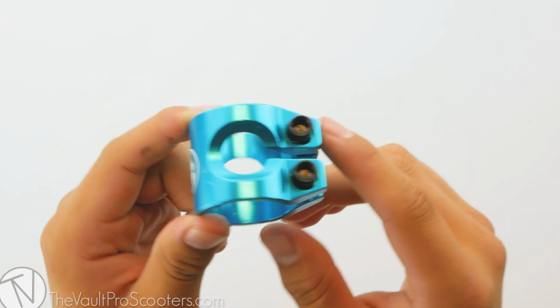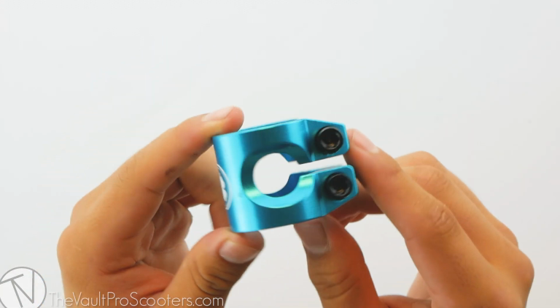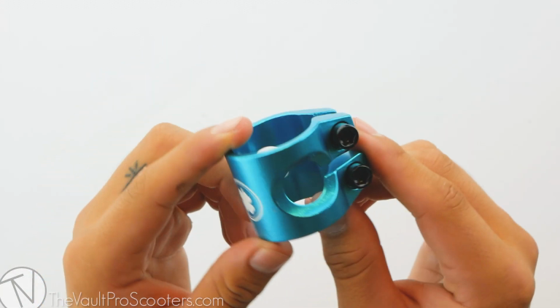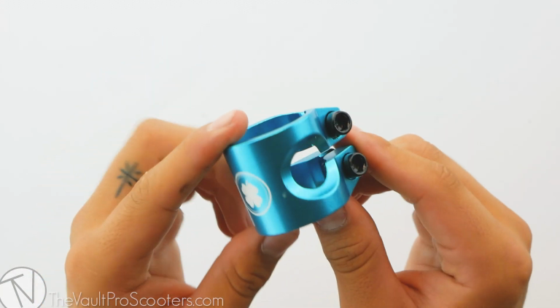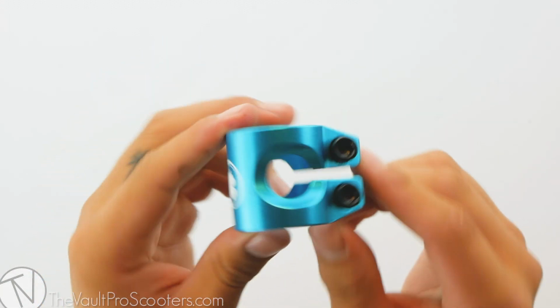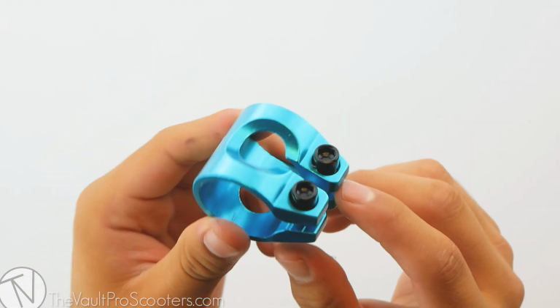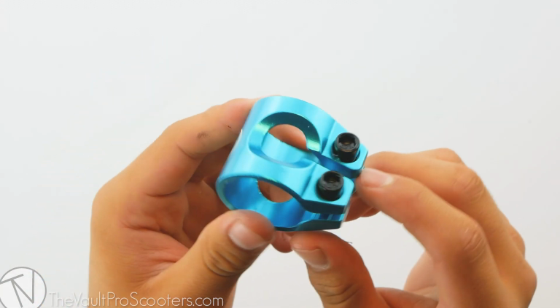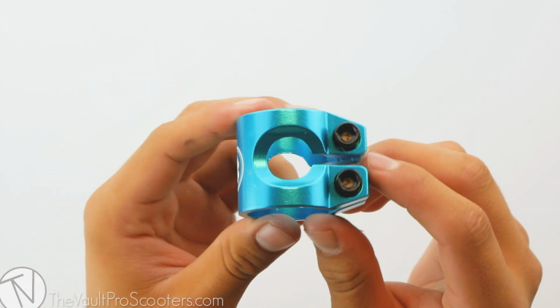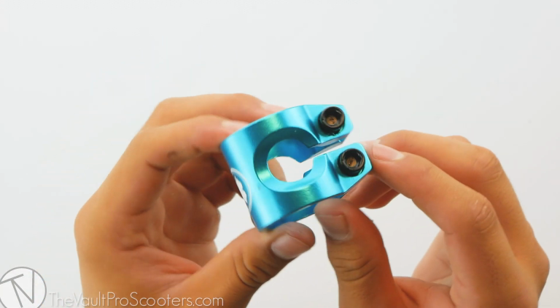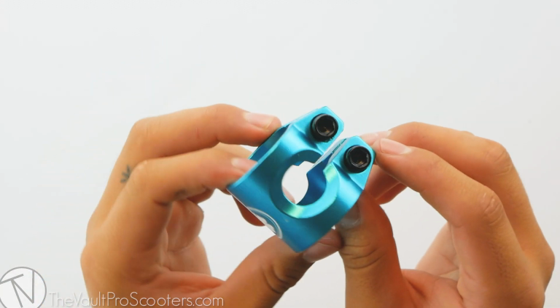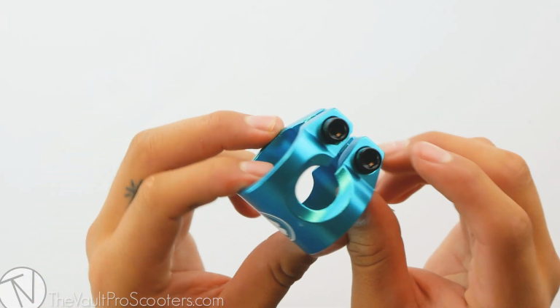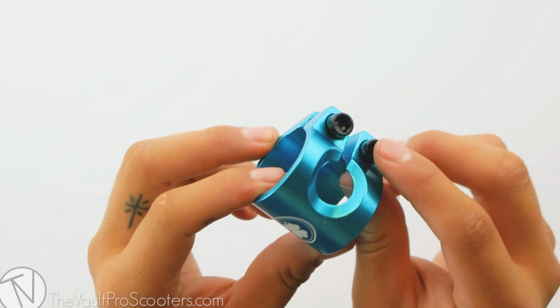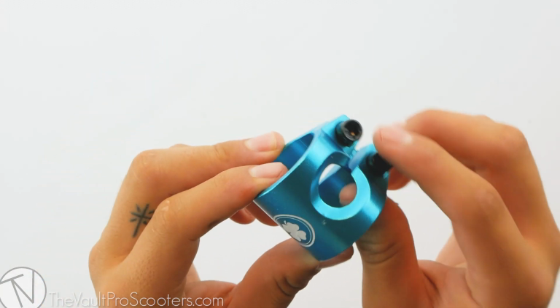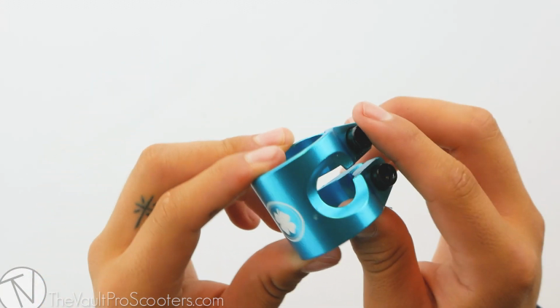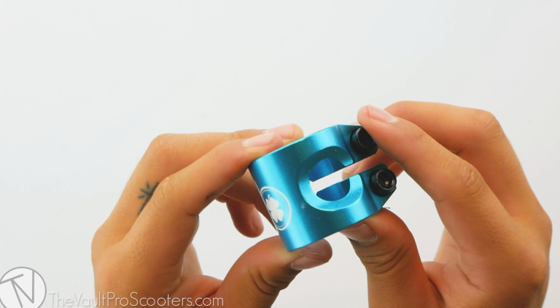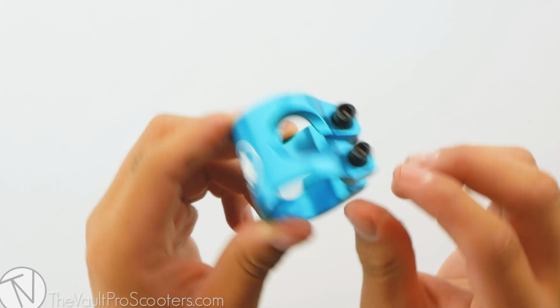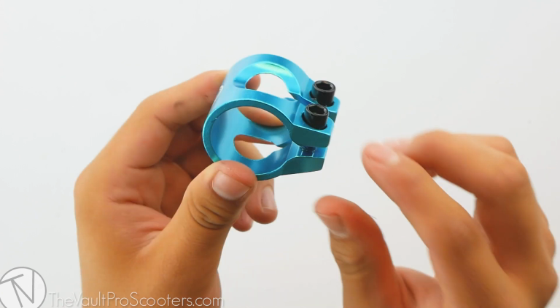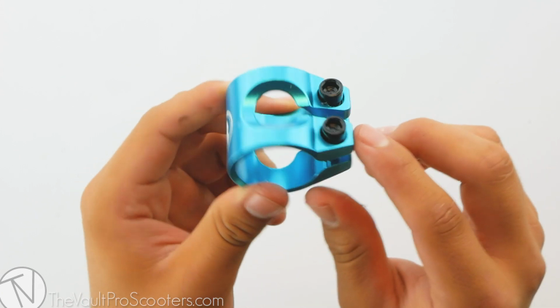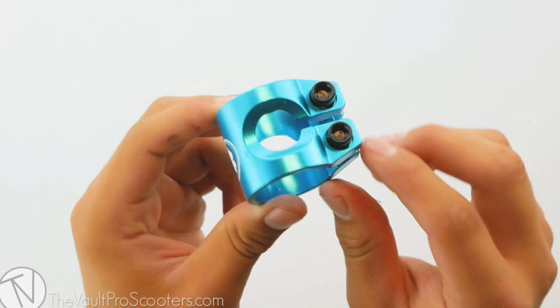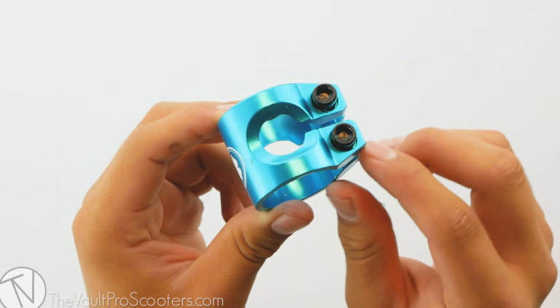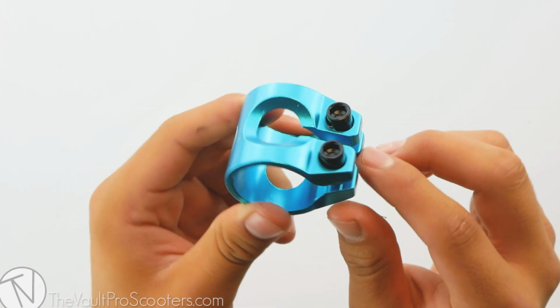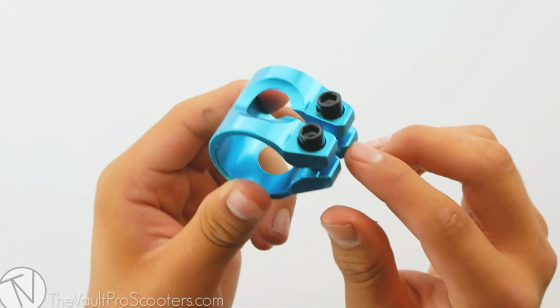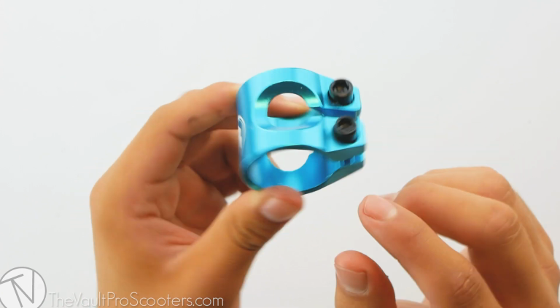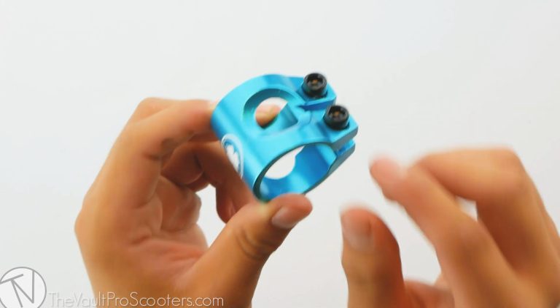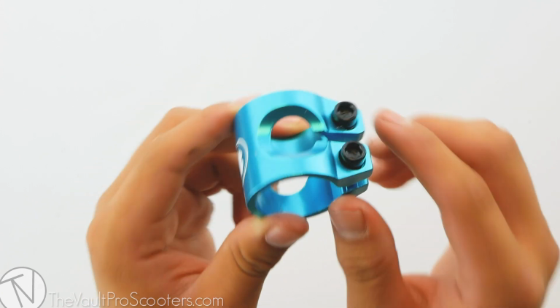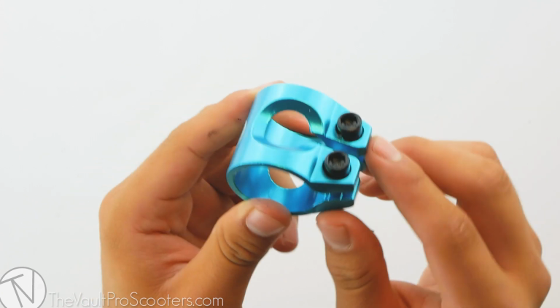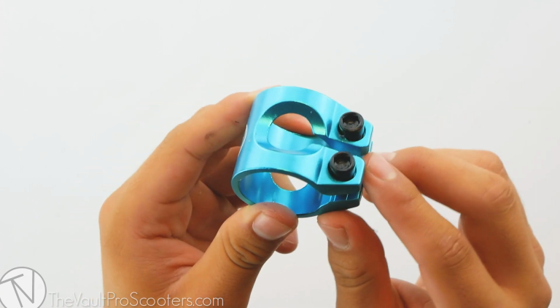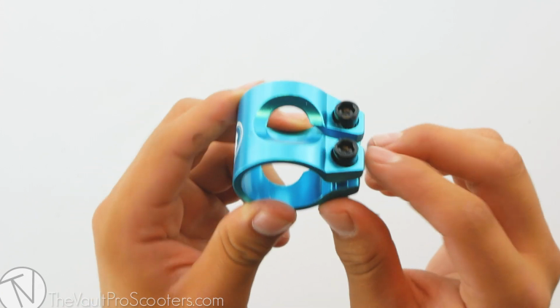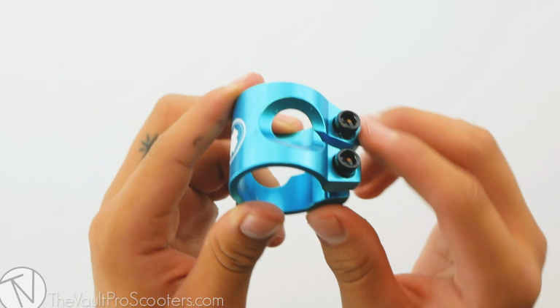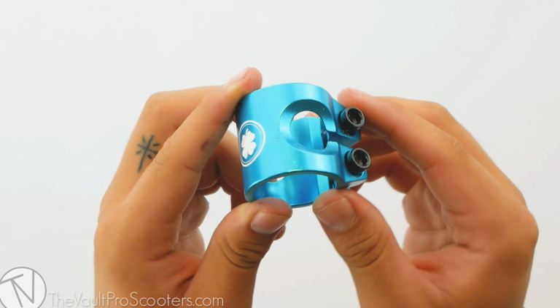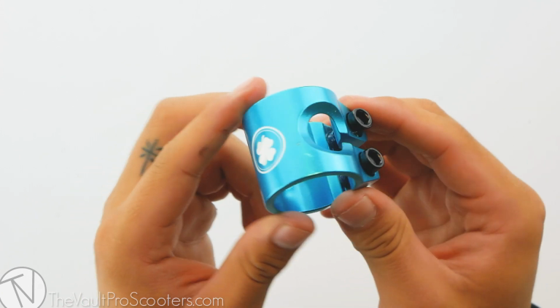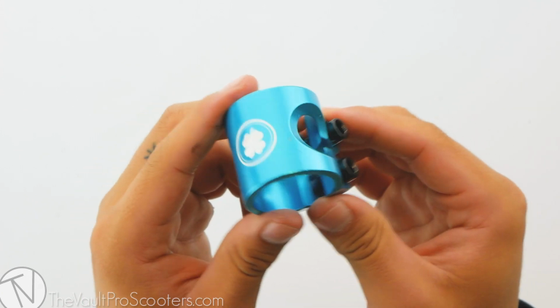Right out of the box the clamp comes with two M6 bolts. They are already pre-greased, which is pretty sick that Lucky does that.